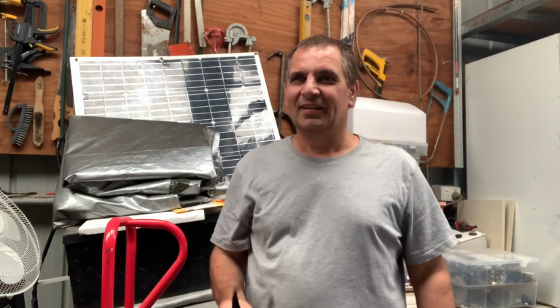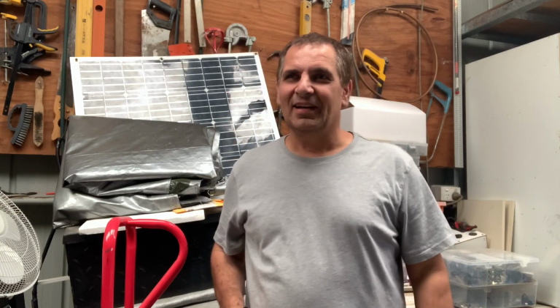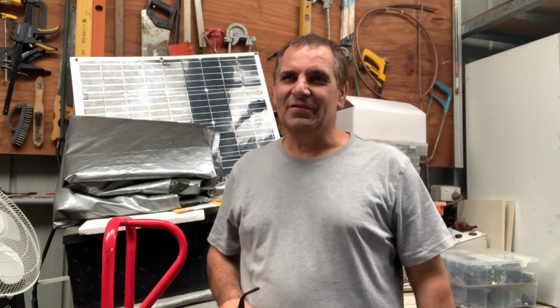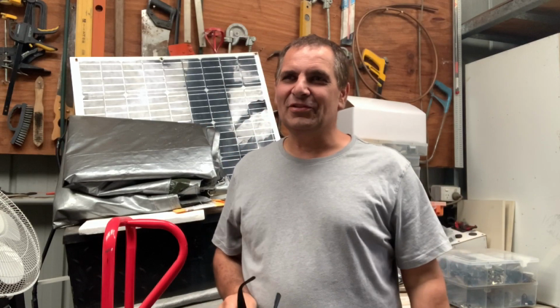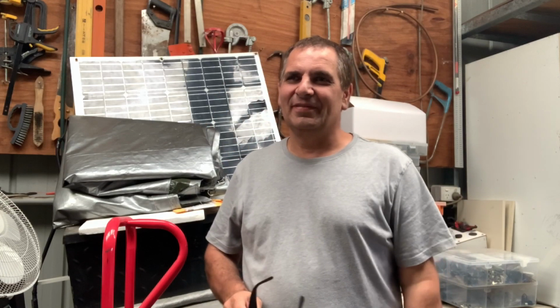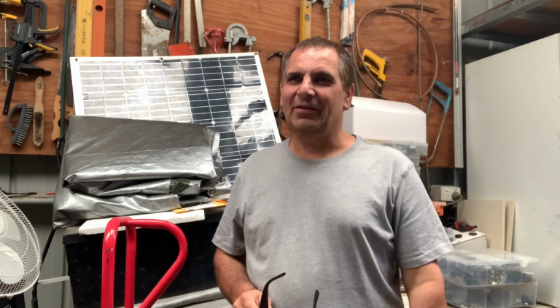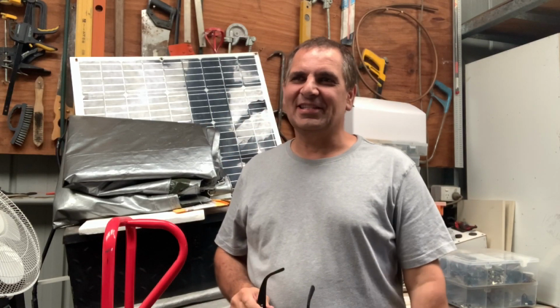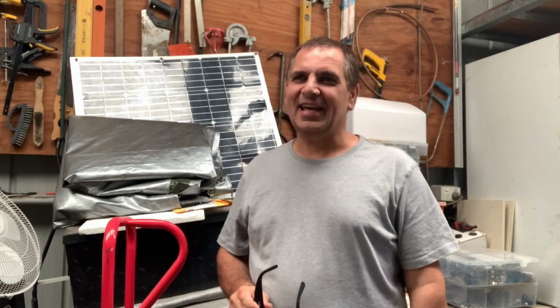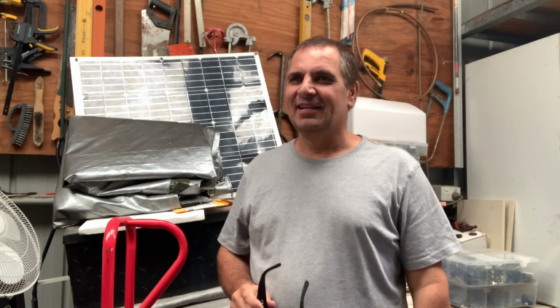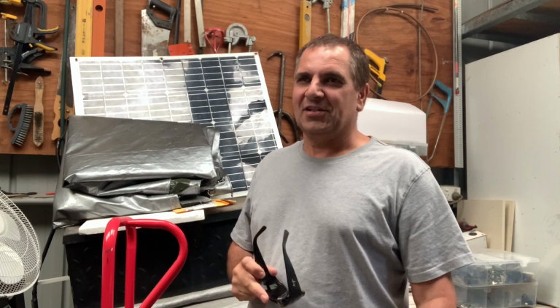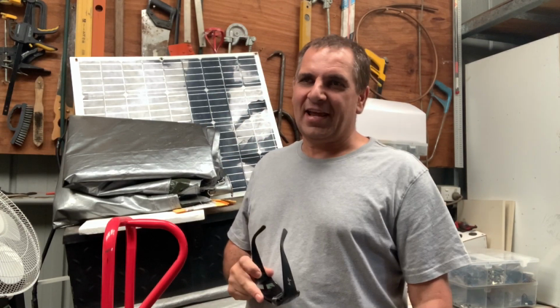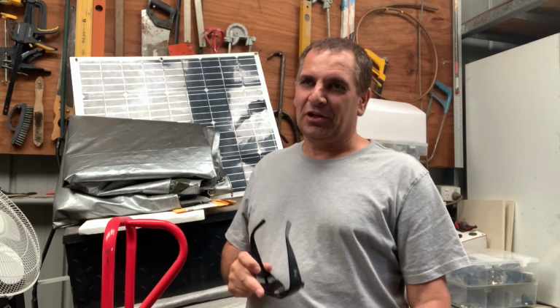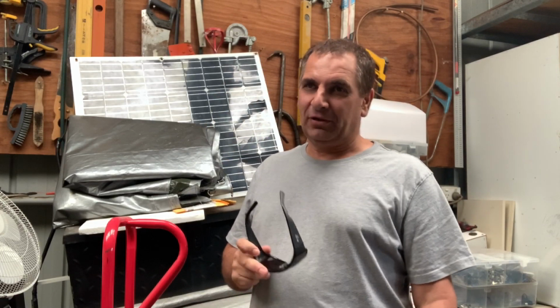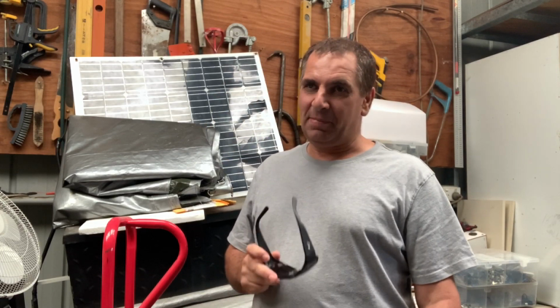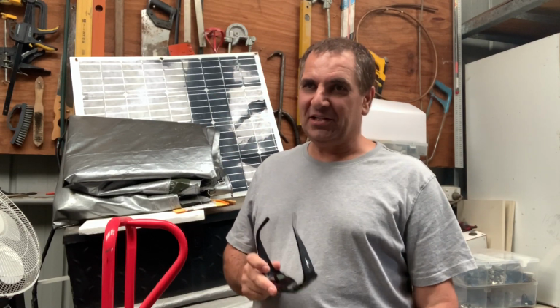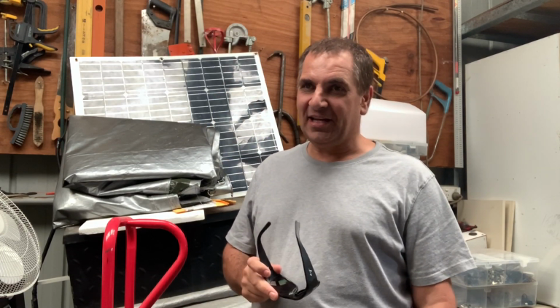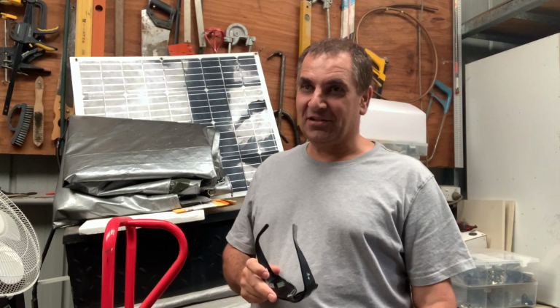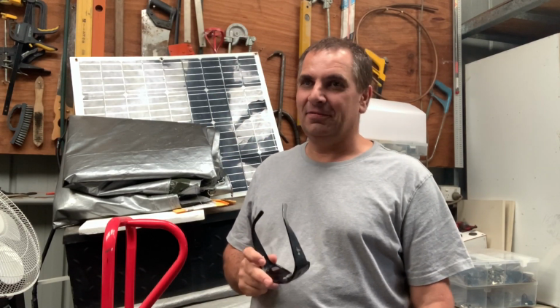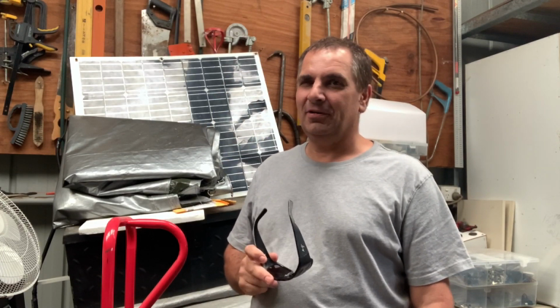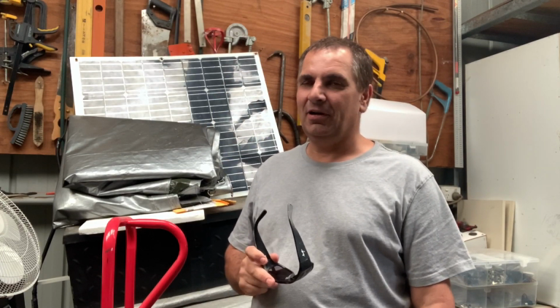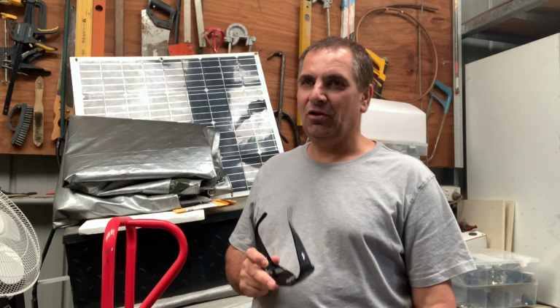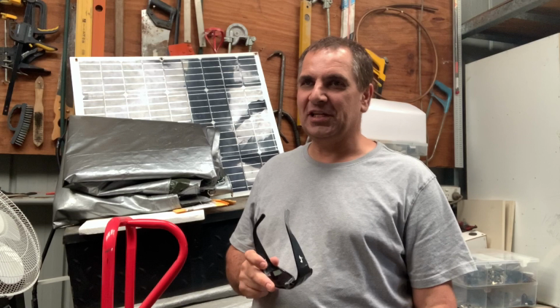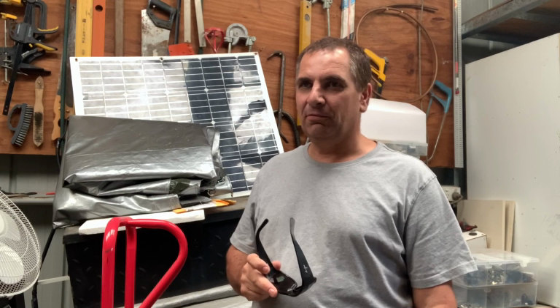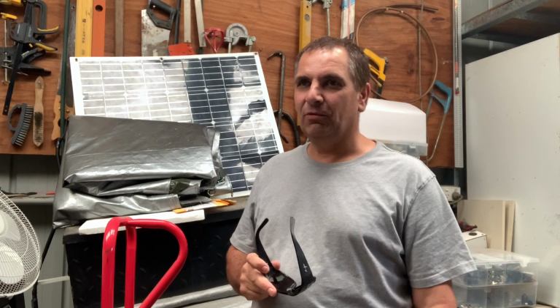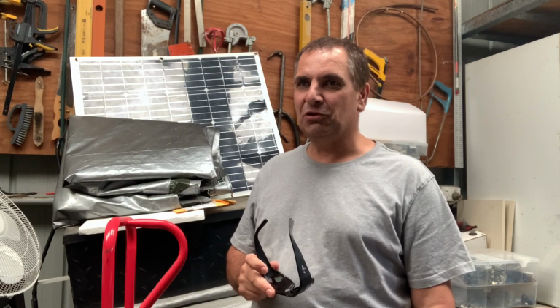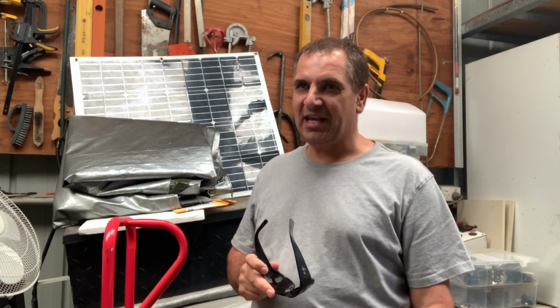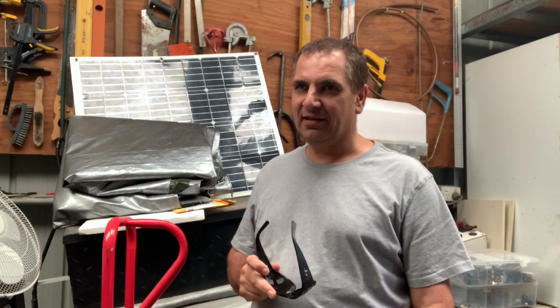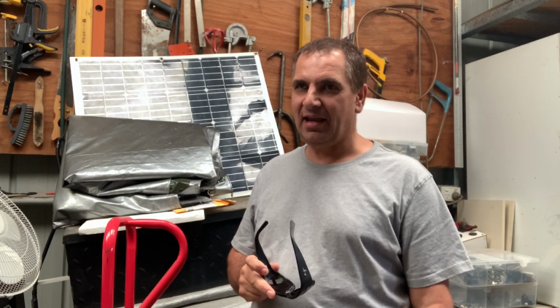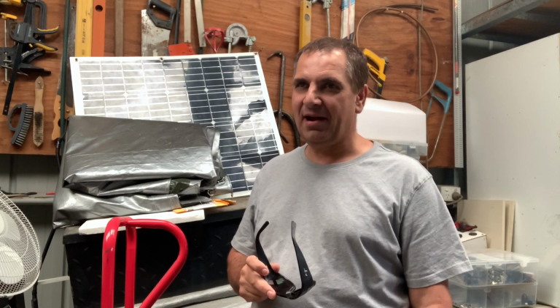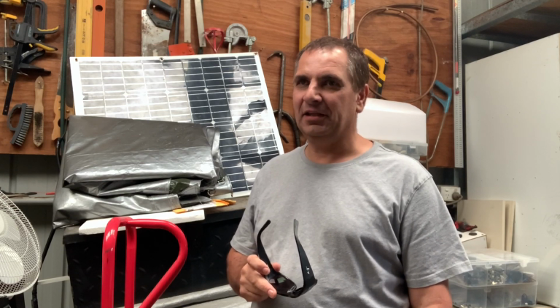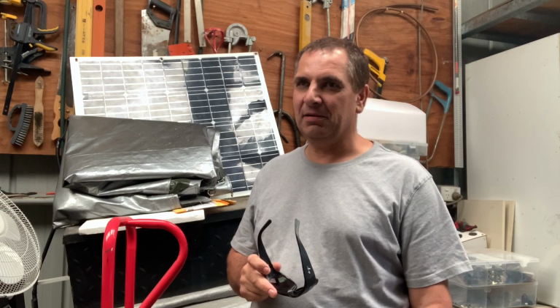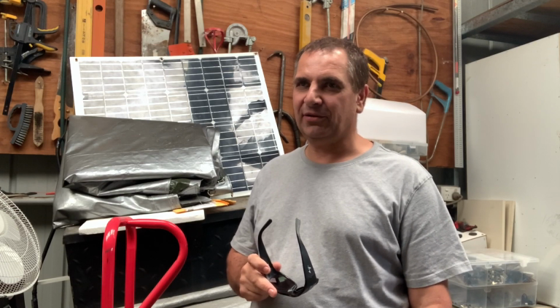Hi viewers, how are you today? Today I'm going to do a capacity test on my iTech 120 amp hour lithium battery.